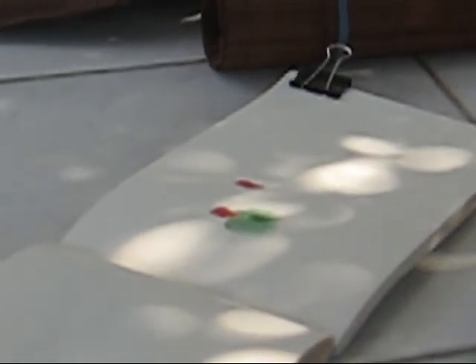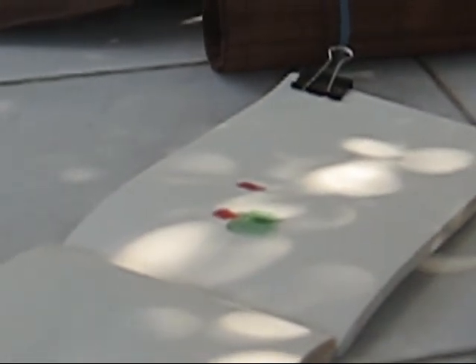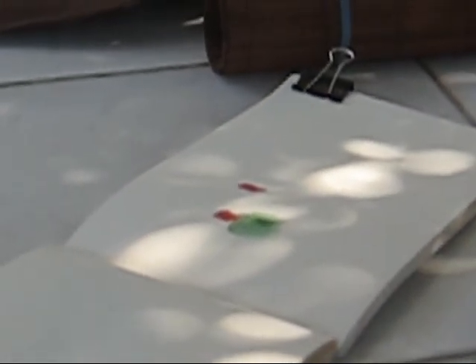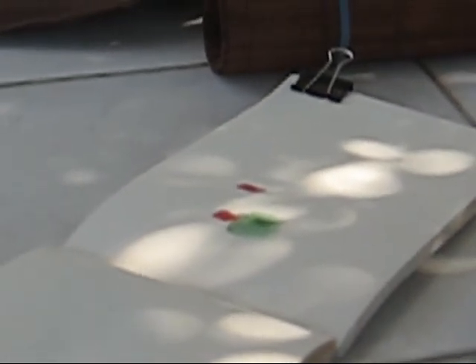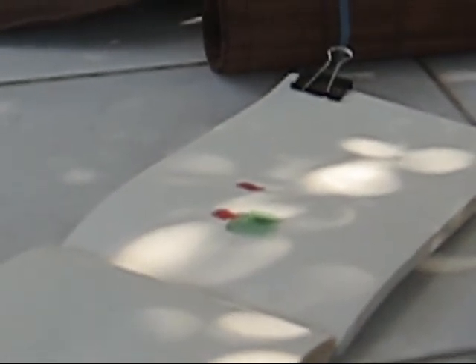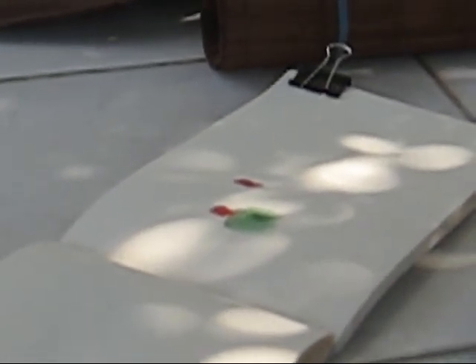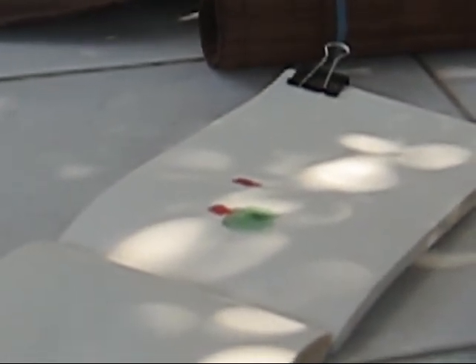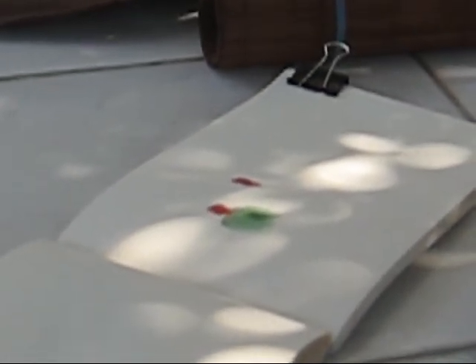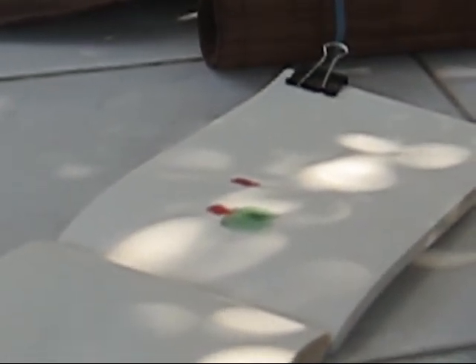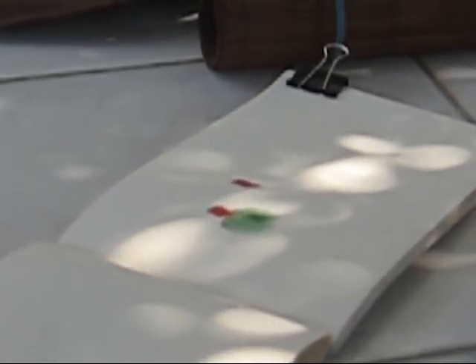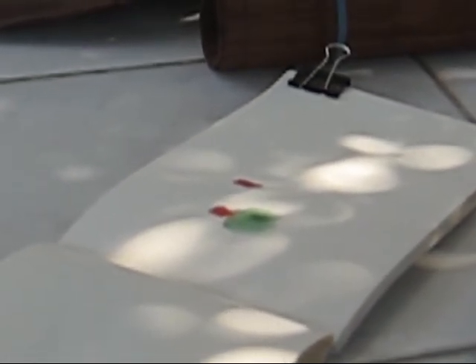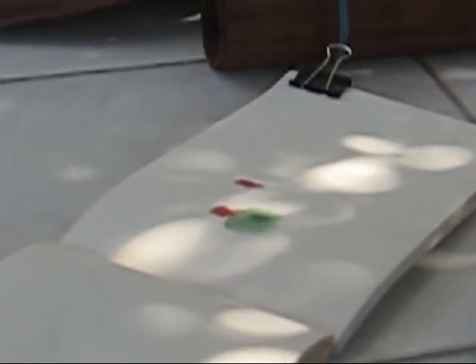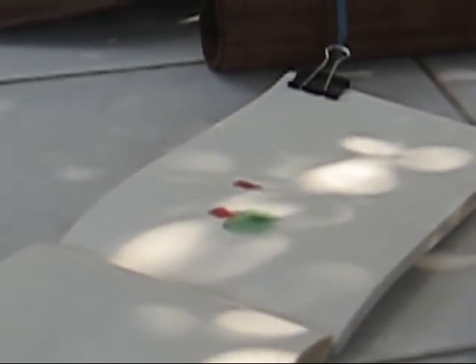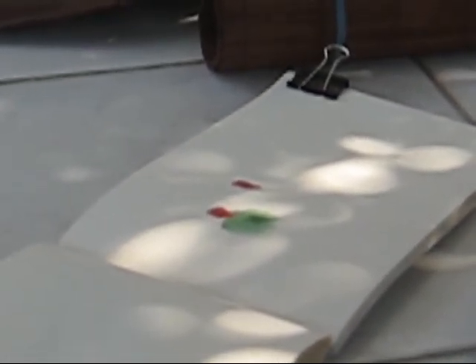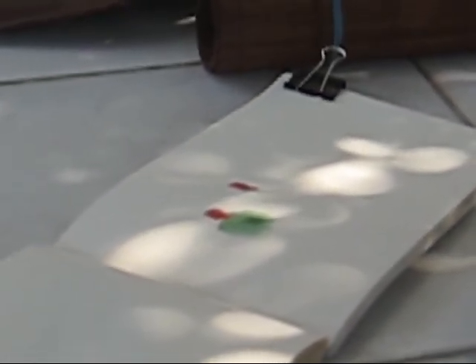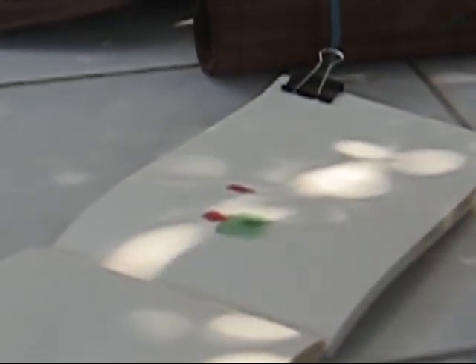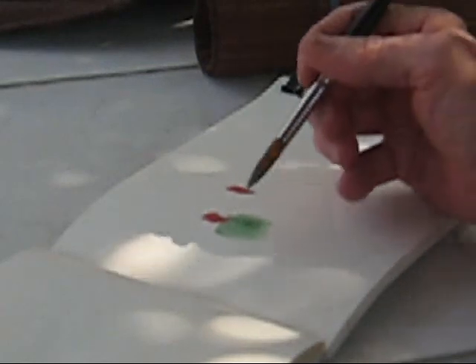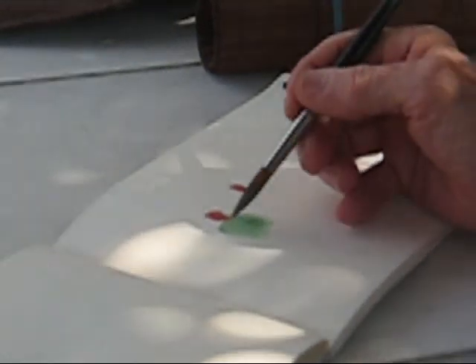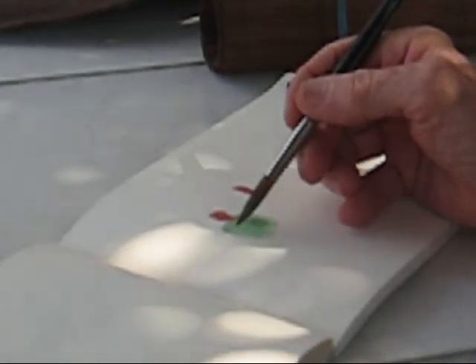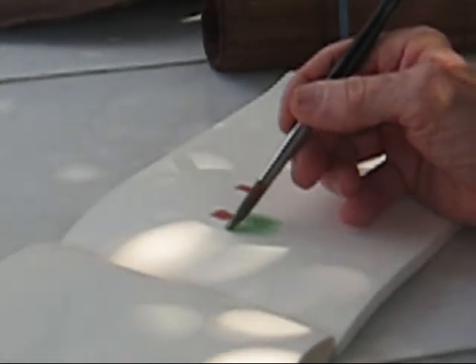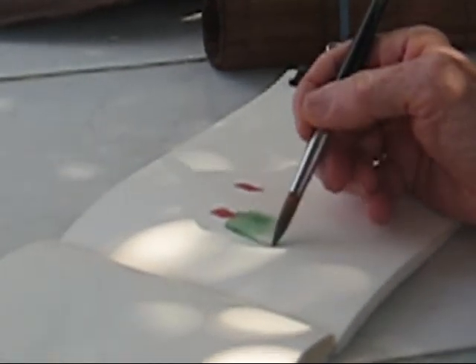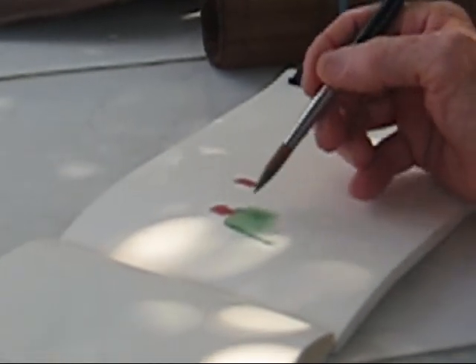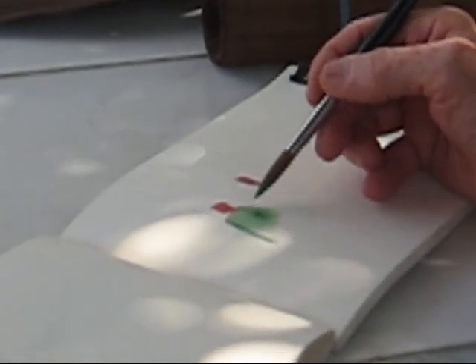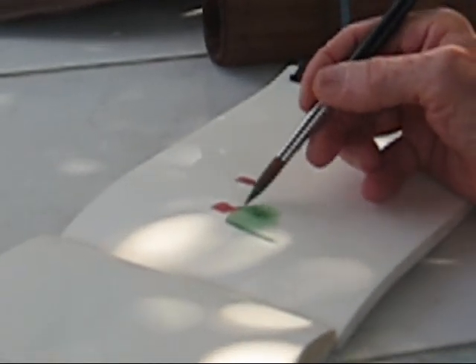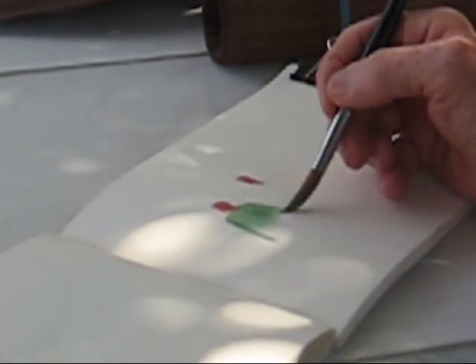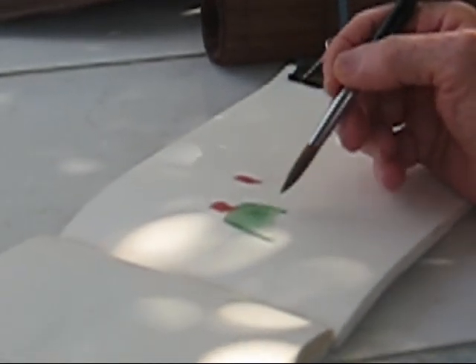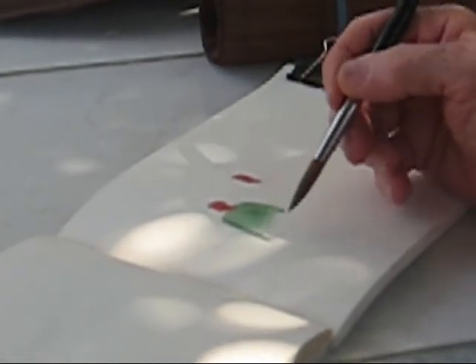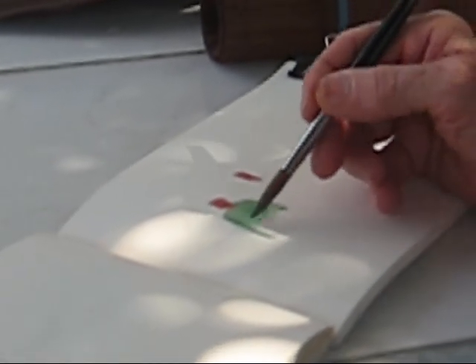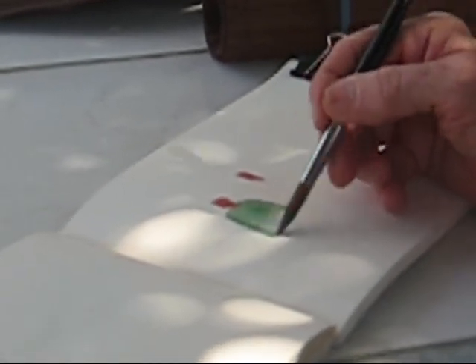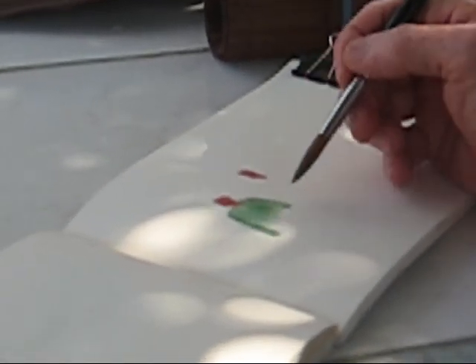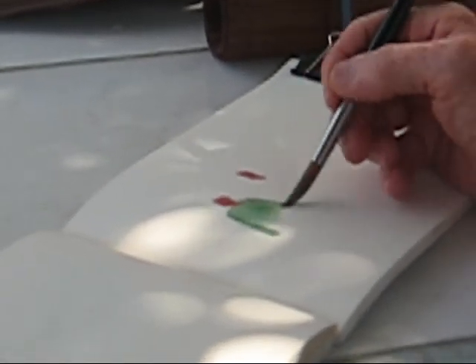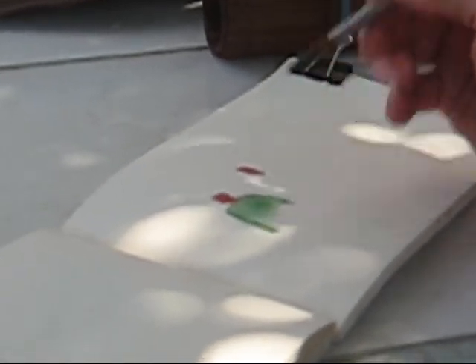And then, if you want to put some arms on, you can put some arms on it like that, if you want to do that.